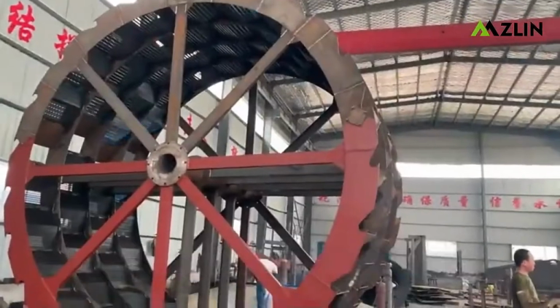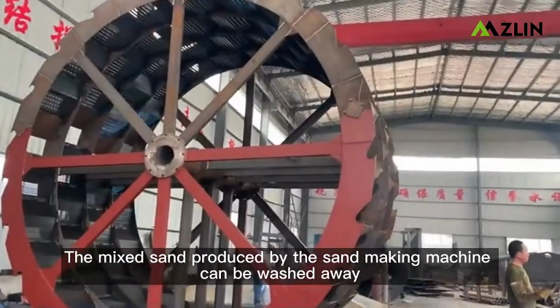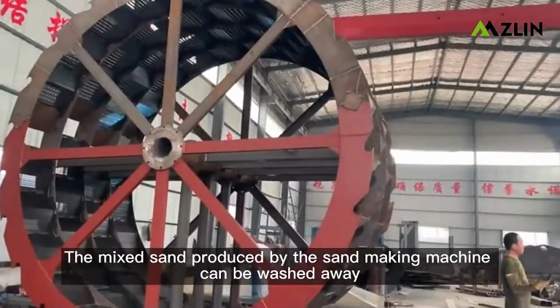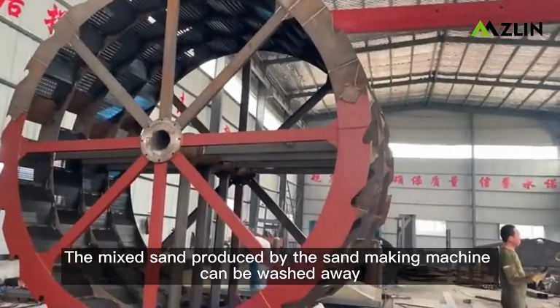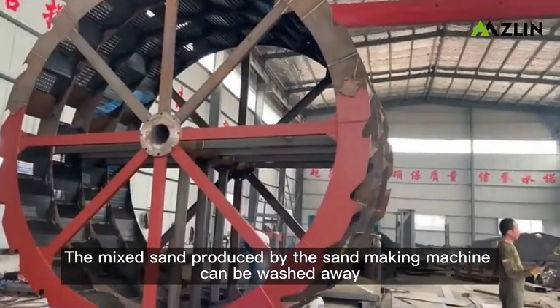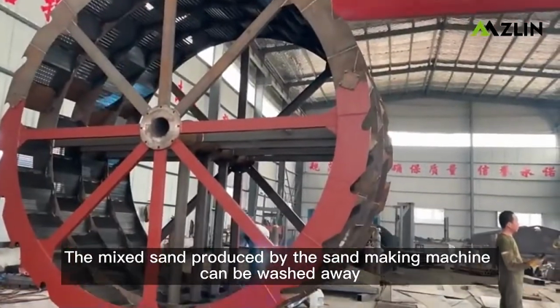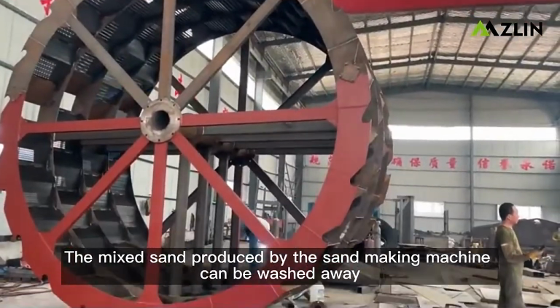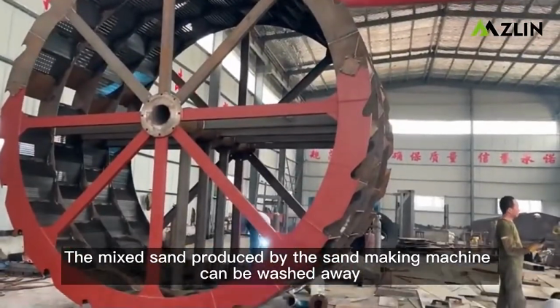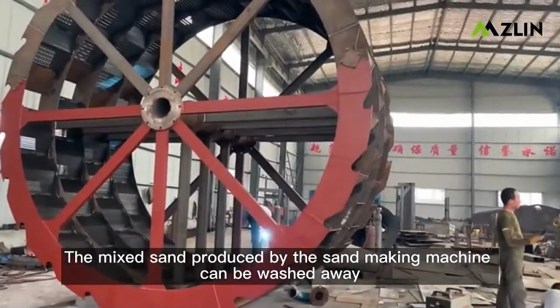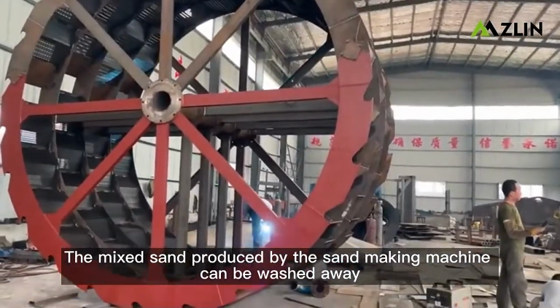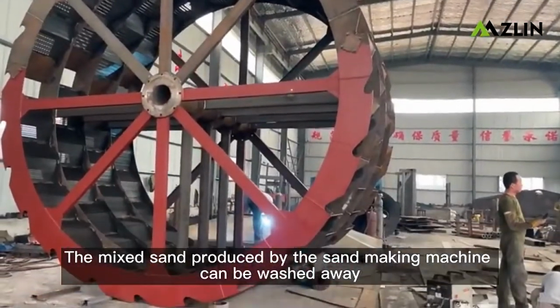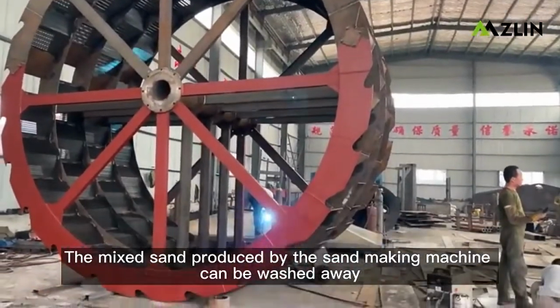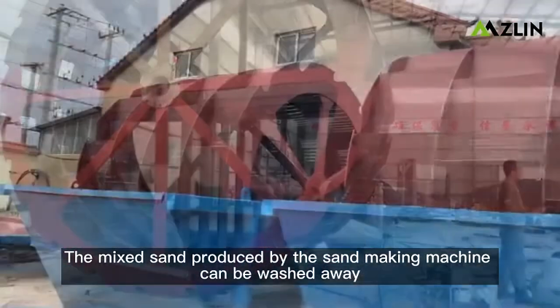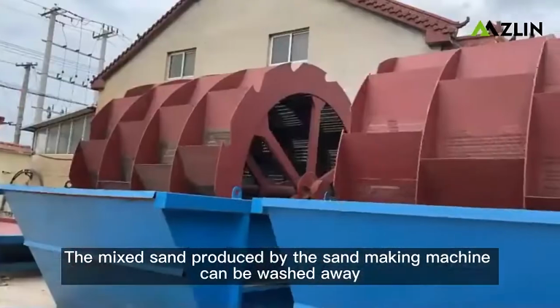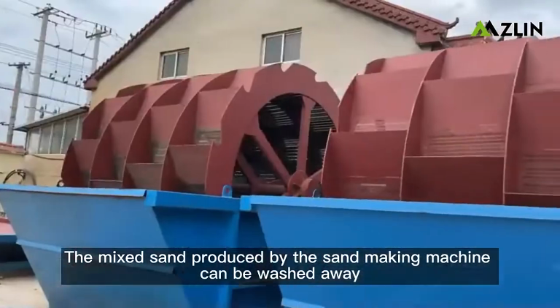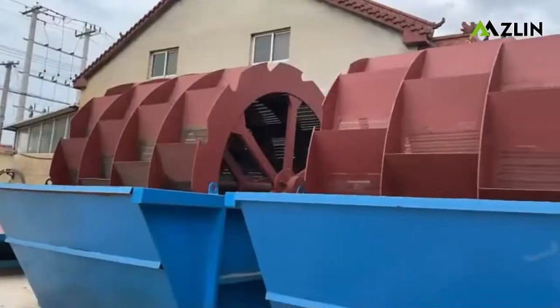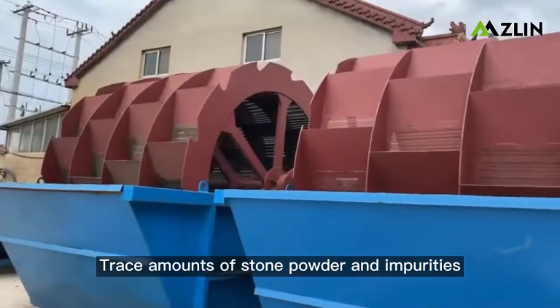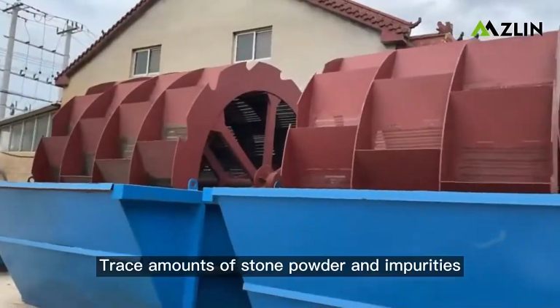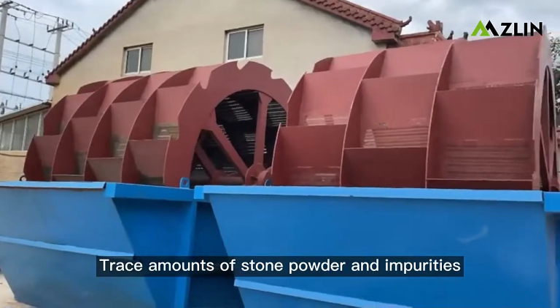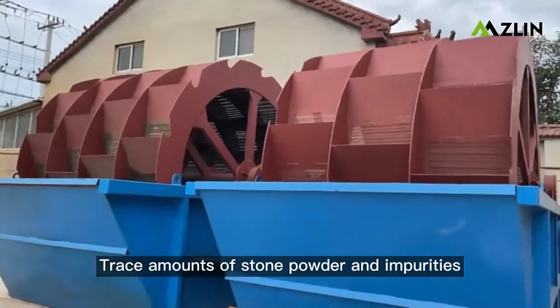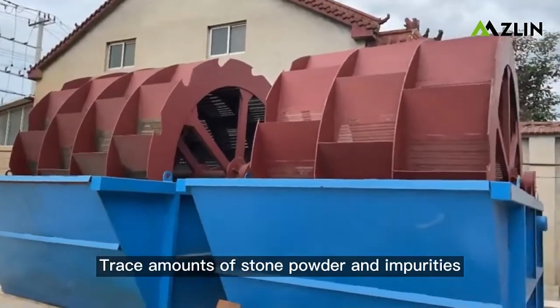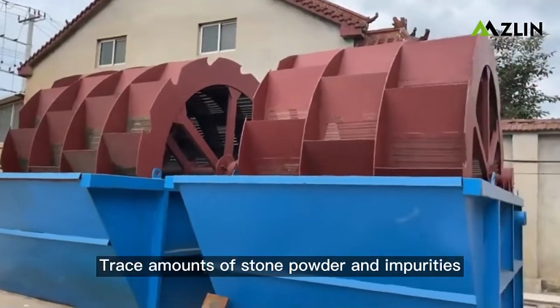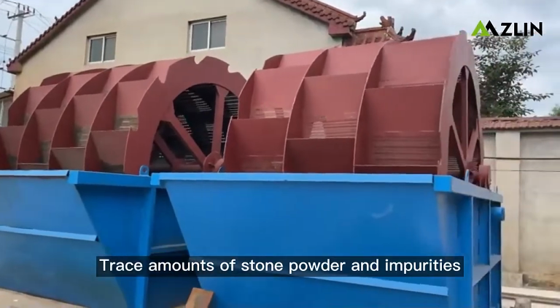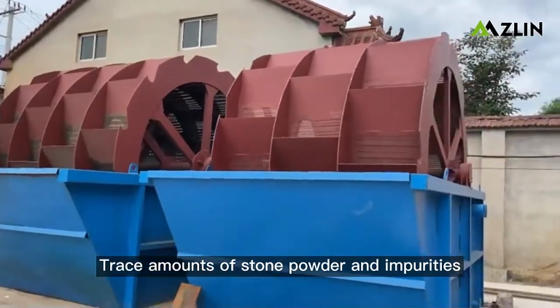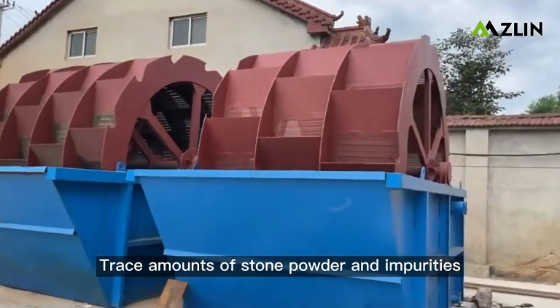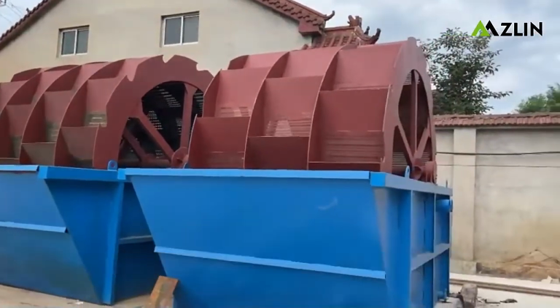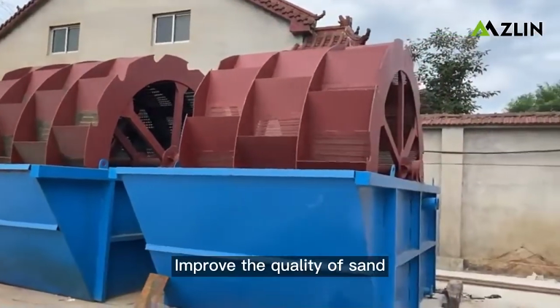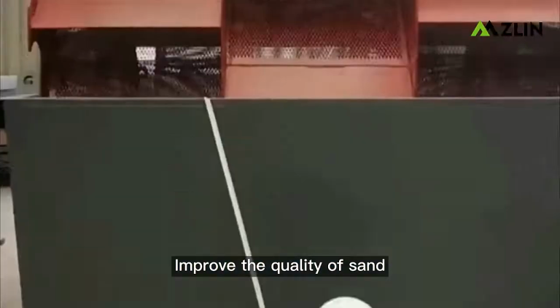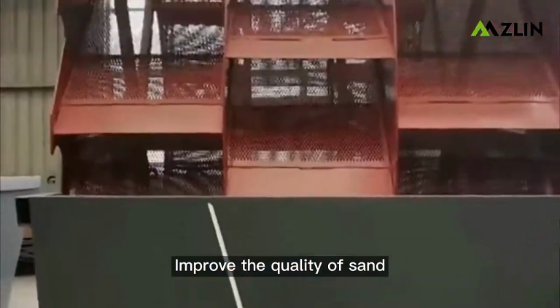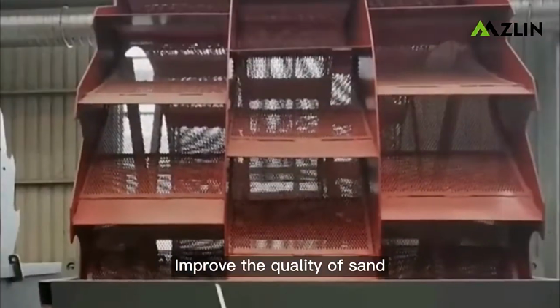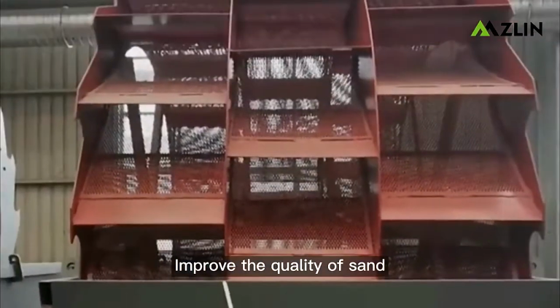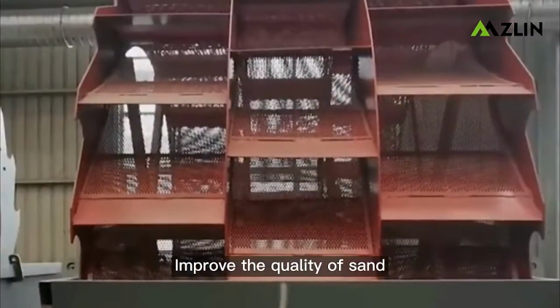The mixed sand produced by the sand making machine can be washed away, removing trace amounts of stone powder and impurities to improve the quality of sand.